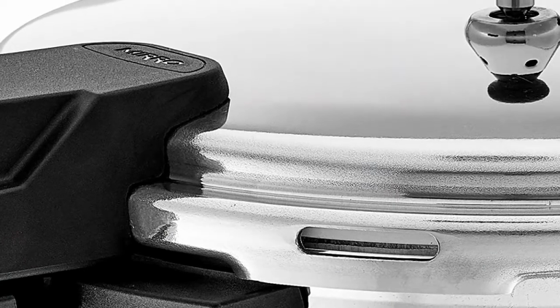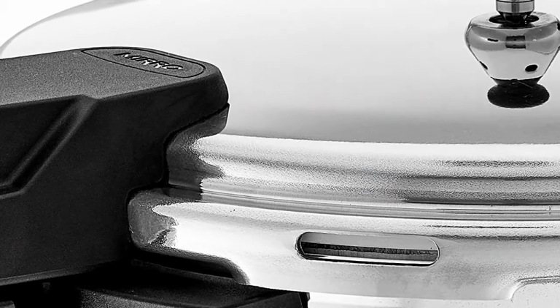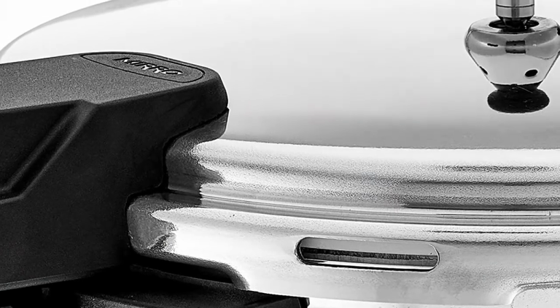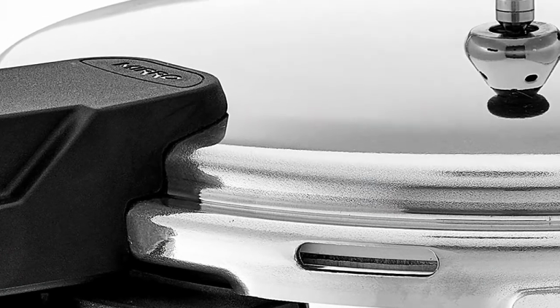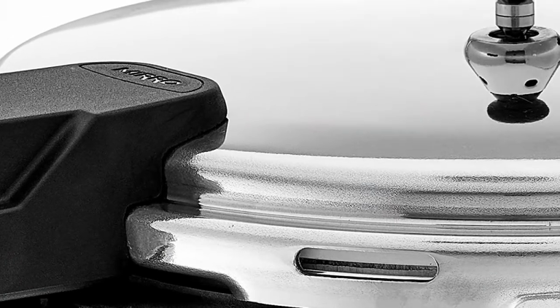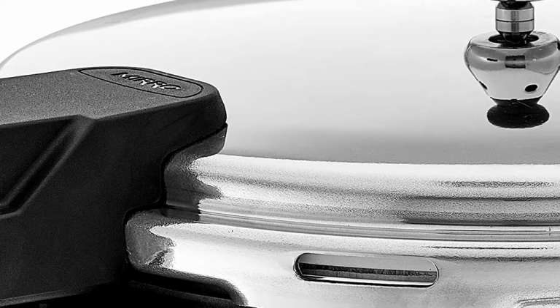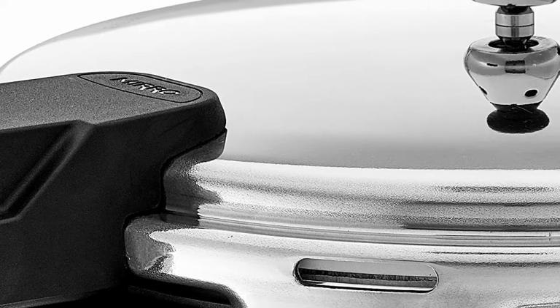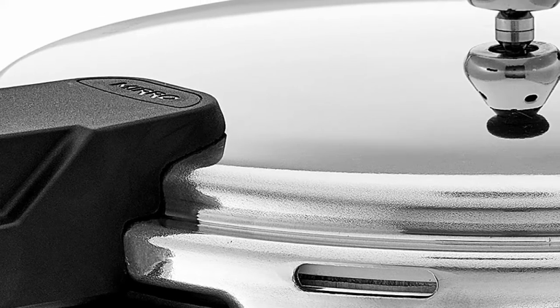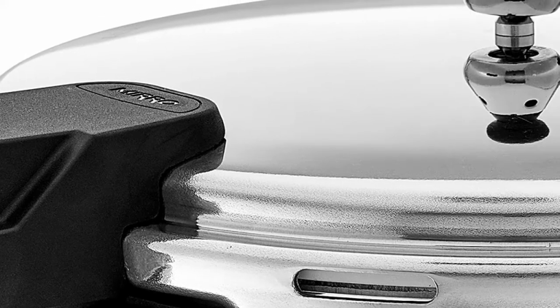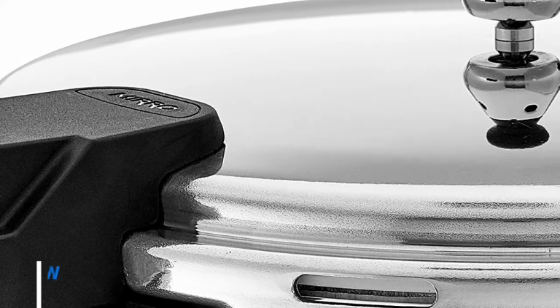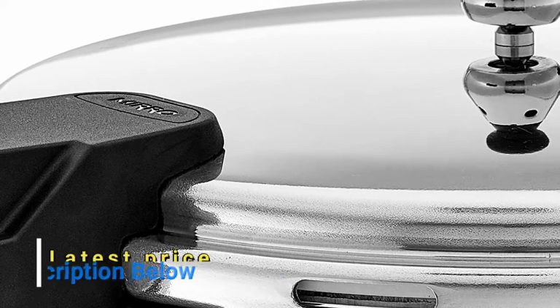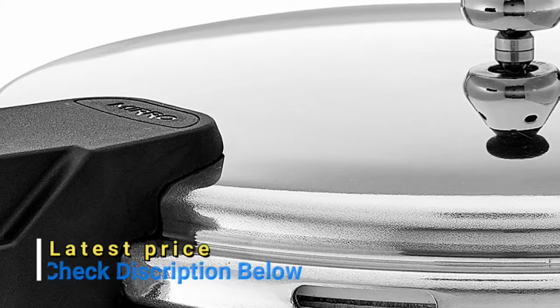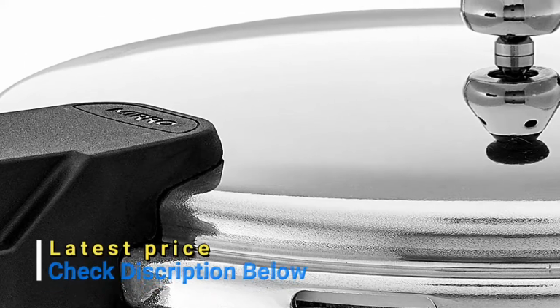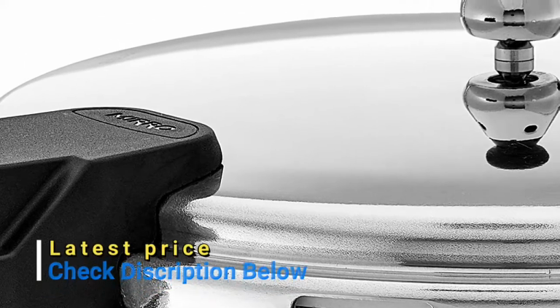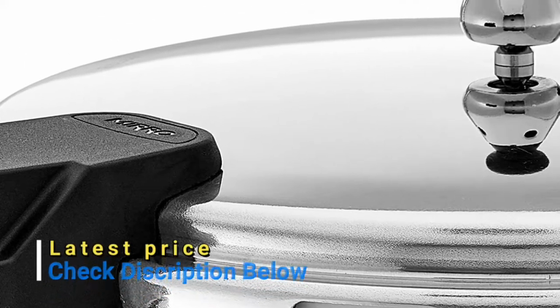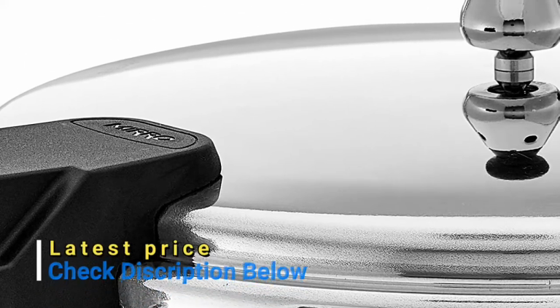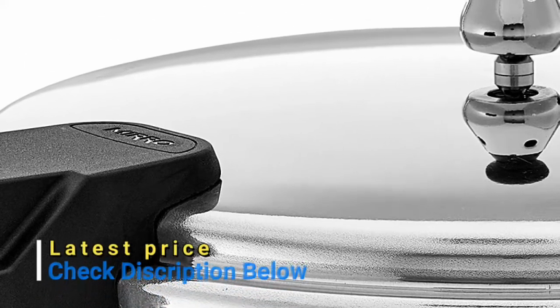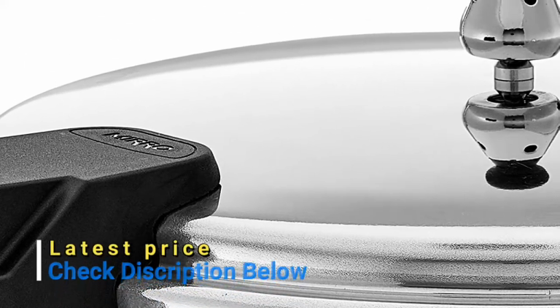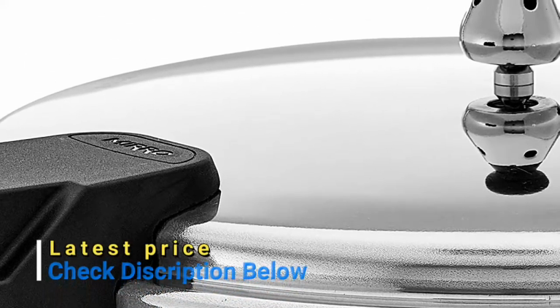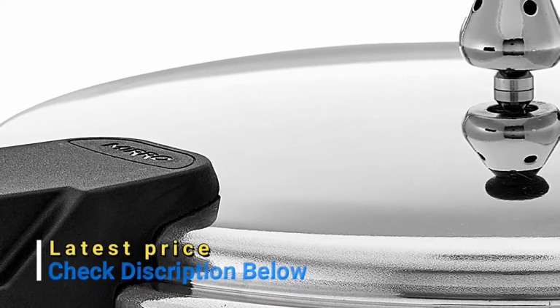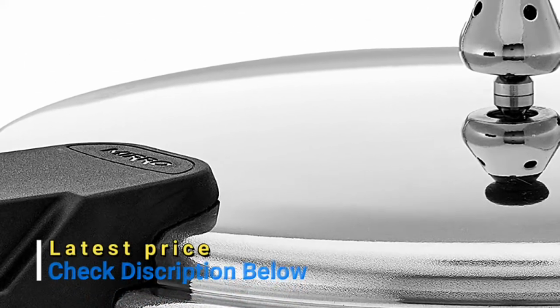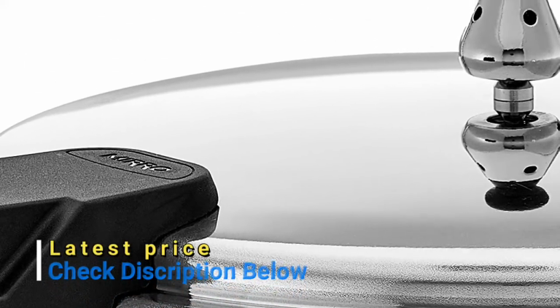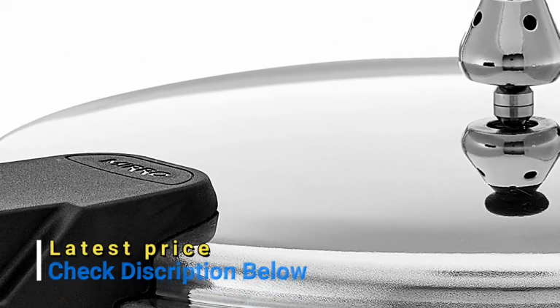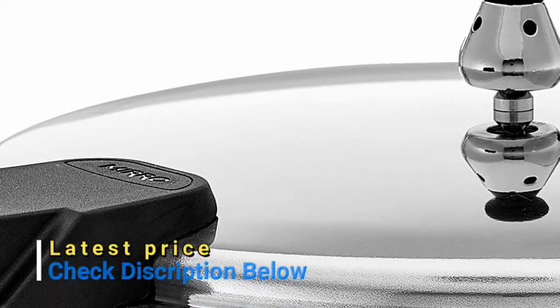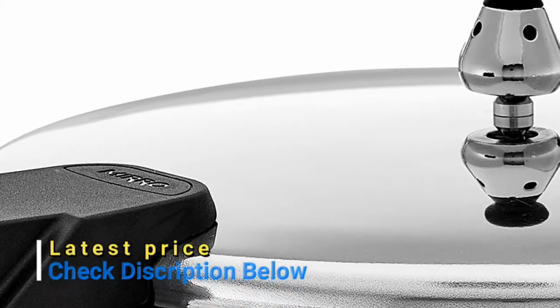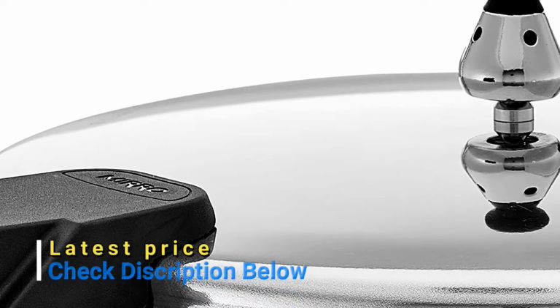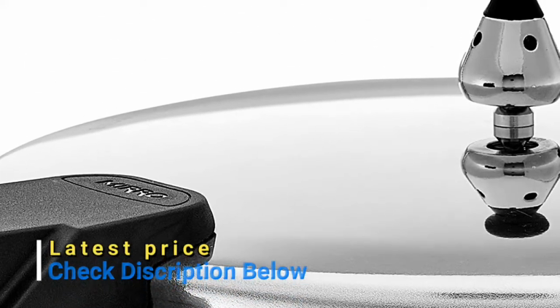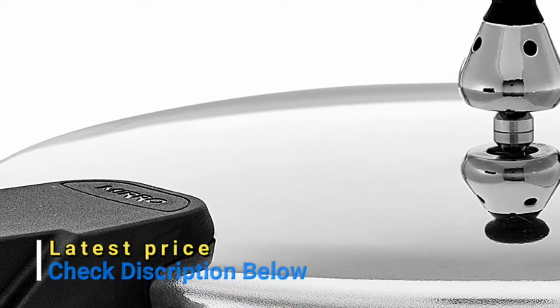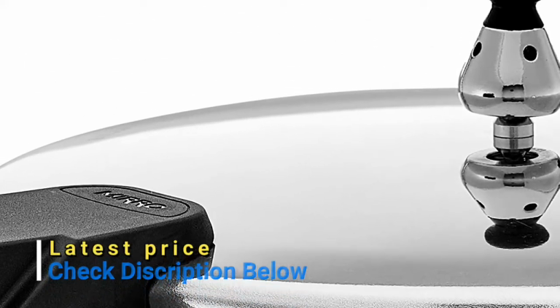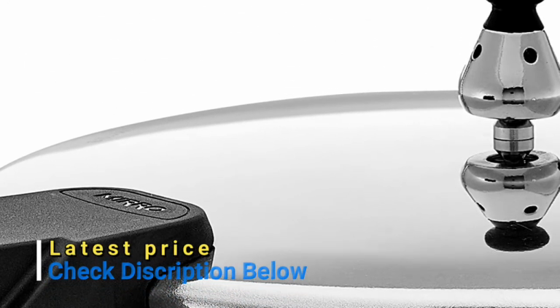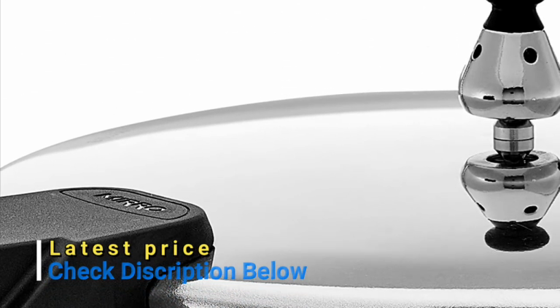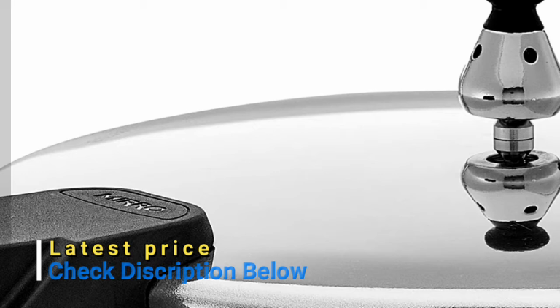Features a reusable overpressure plug, sure-locking lid system, and side gasket pressure release. A cooking rack and user guide with recipes are included.